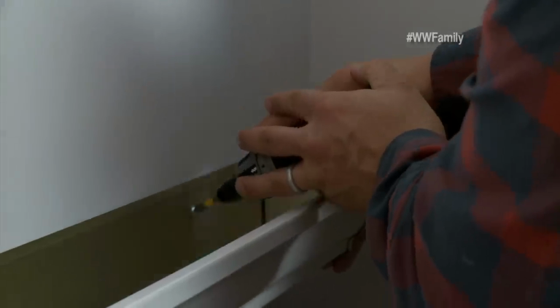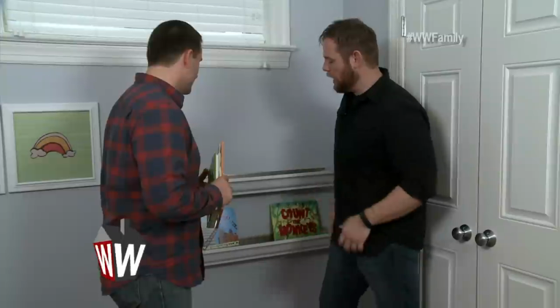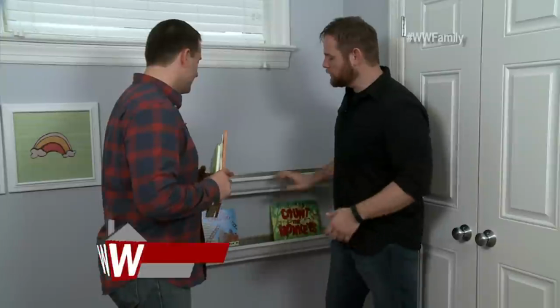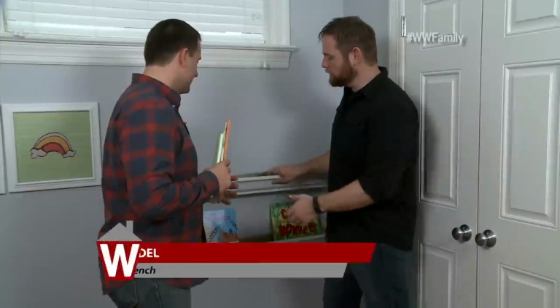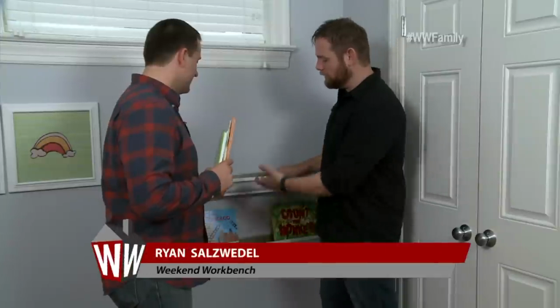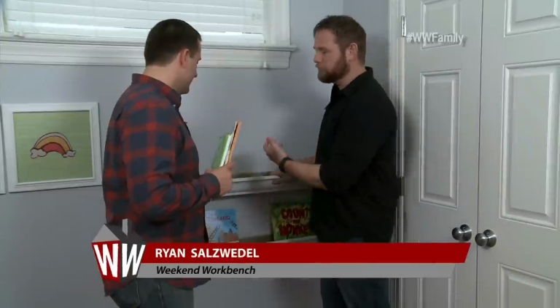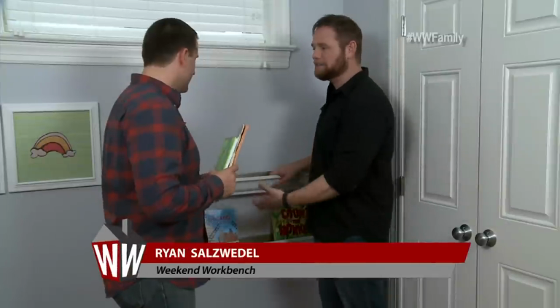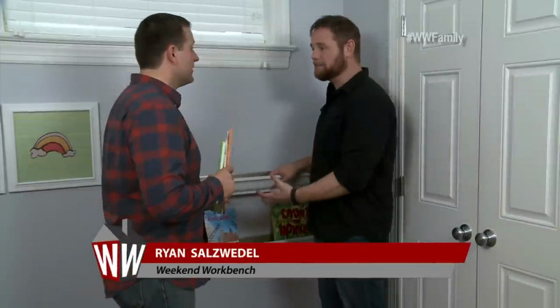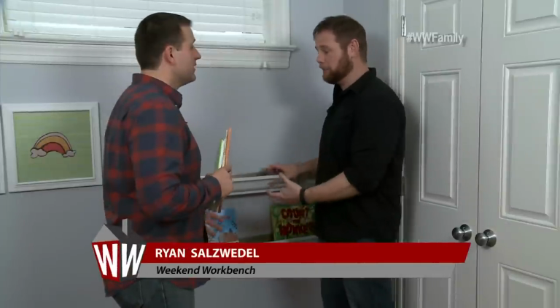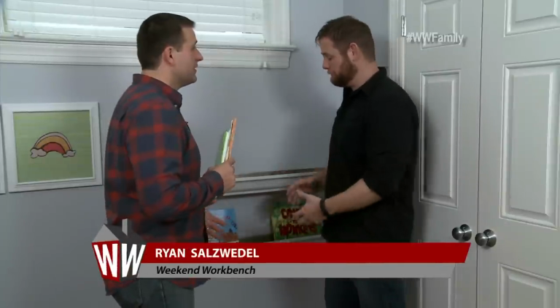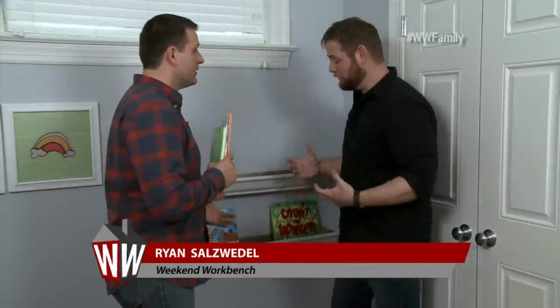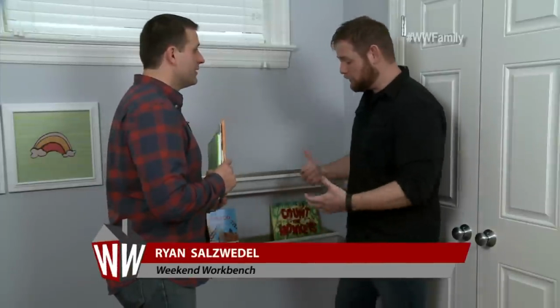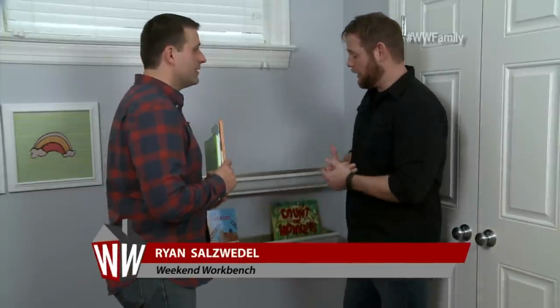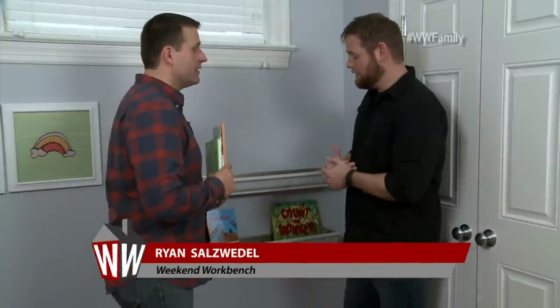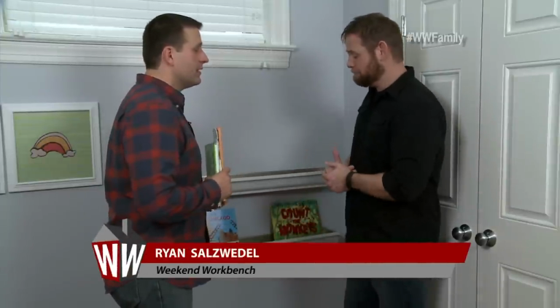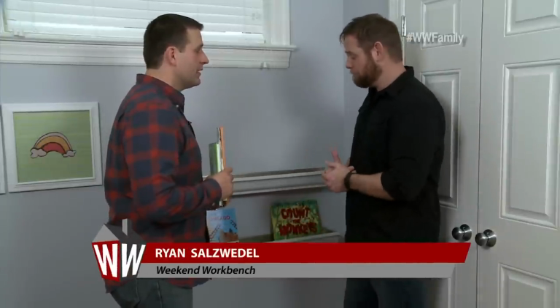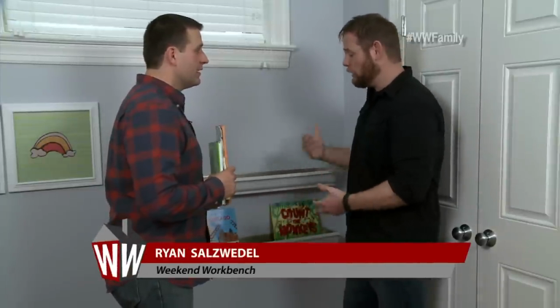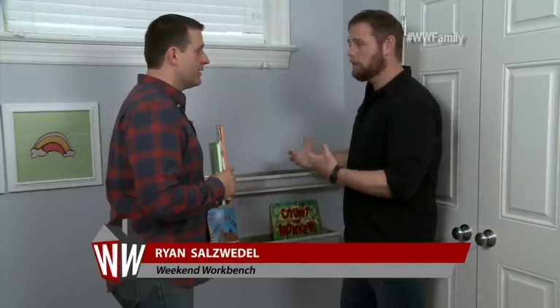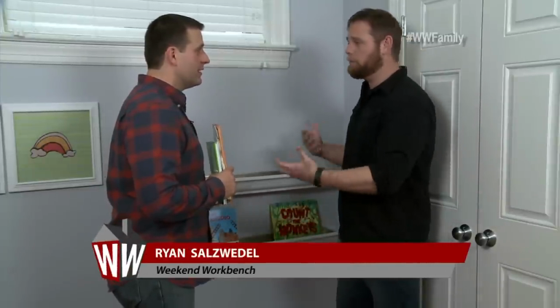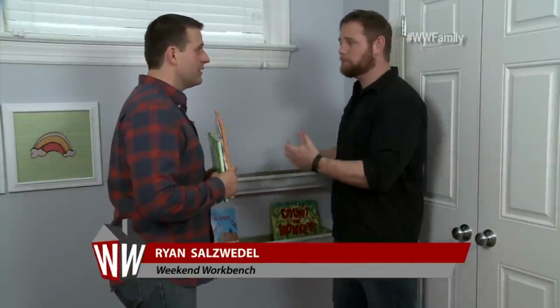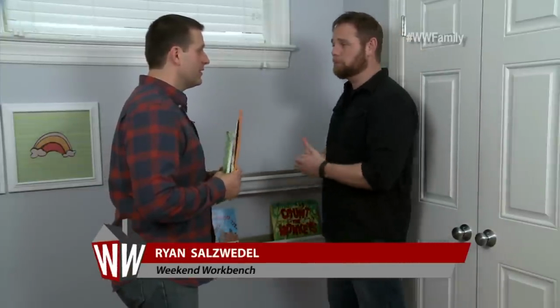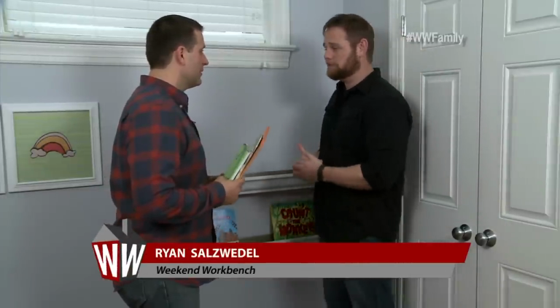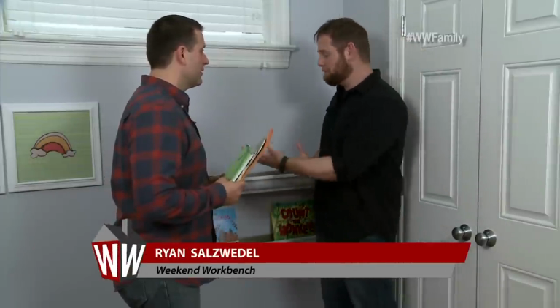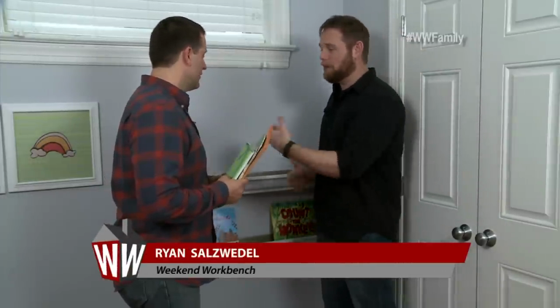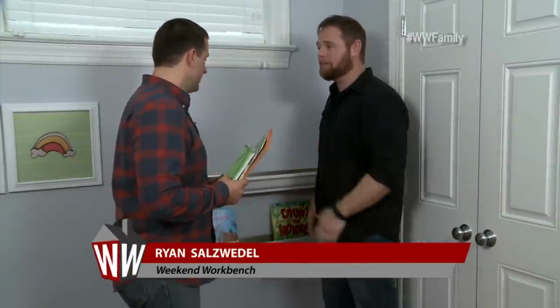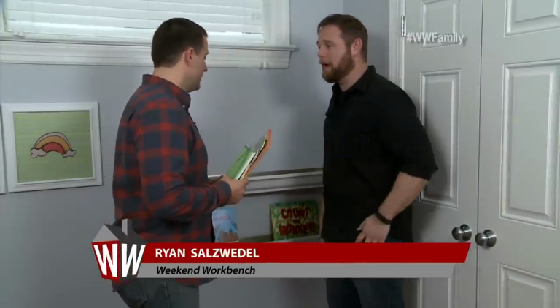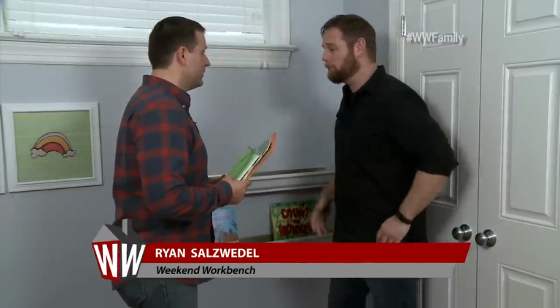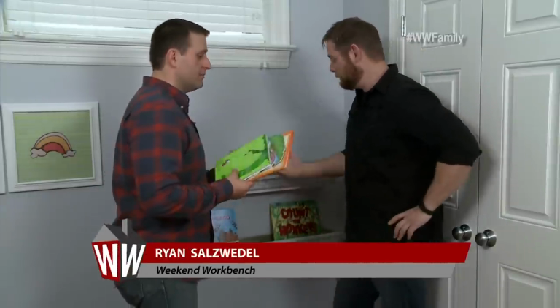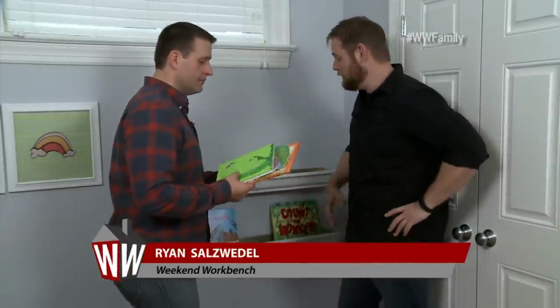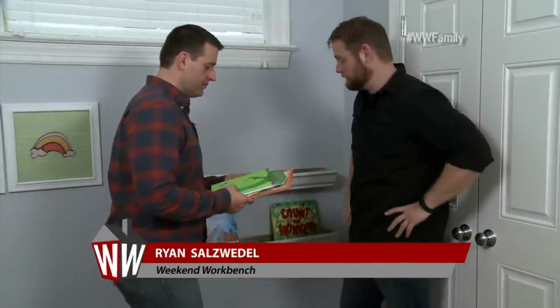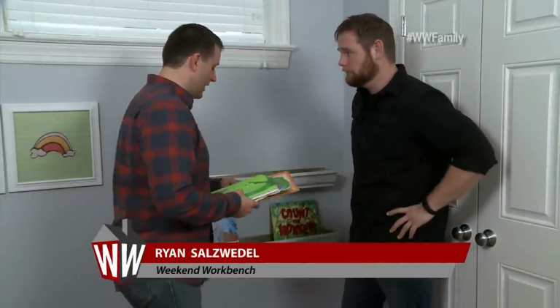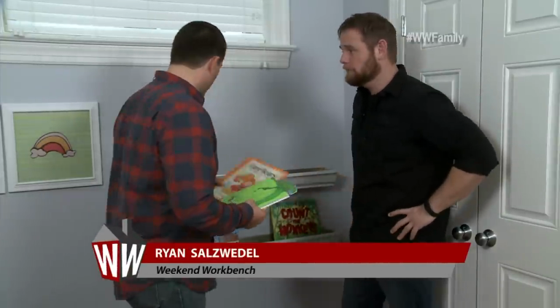Alright Sean, the shelves are nice and secure. They look great. Why don't we load them up with some books and then put everything back where it belongs? Sounds good.